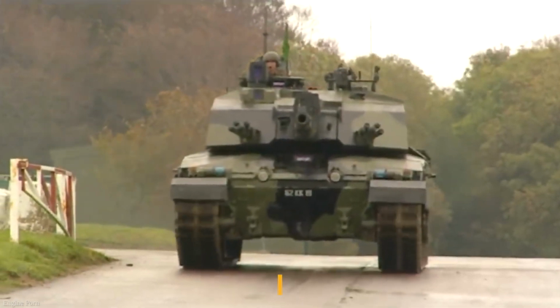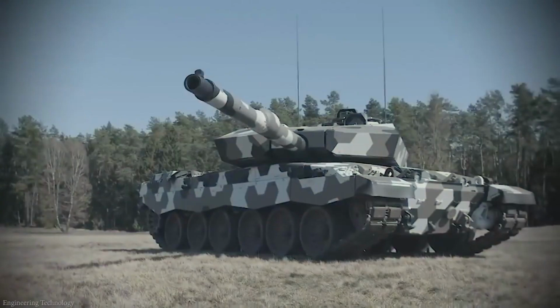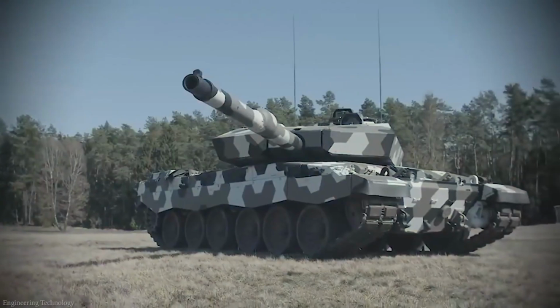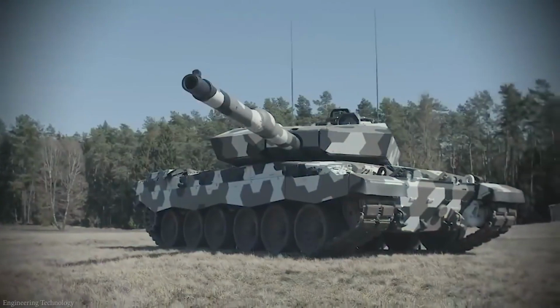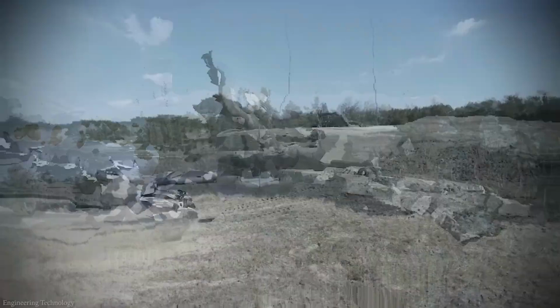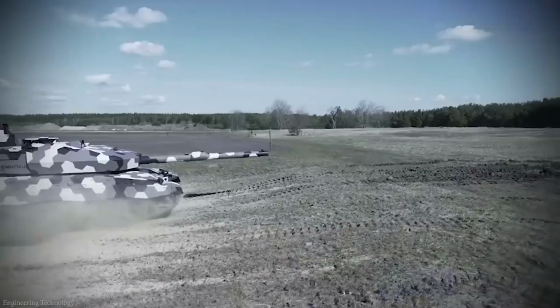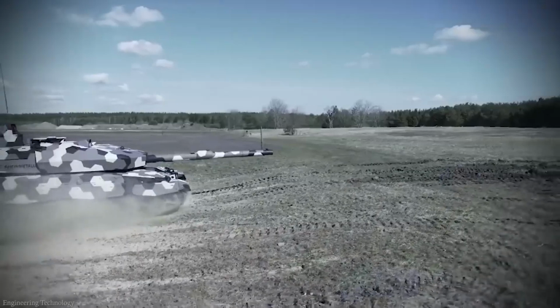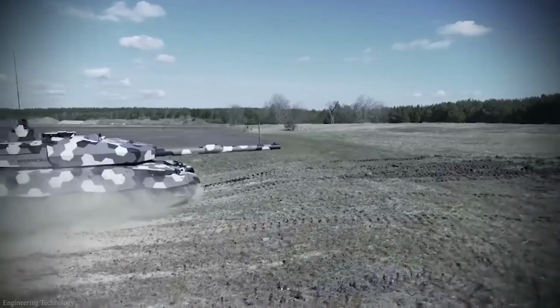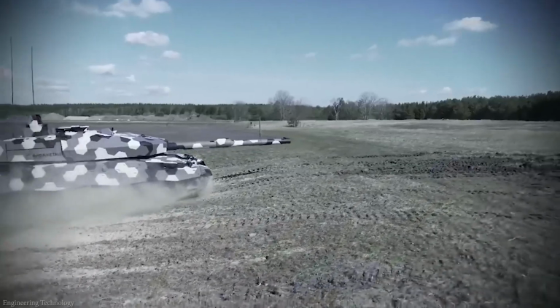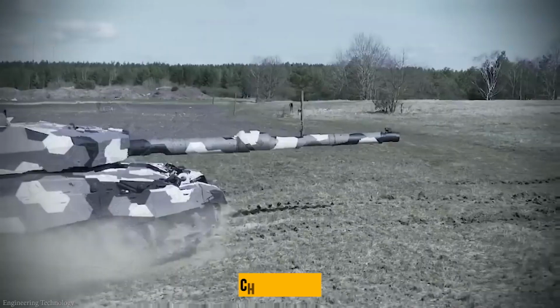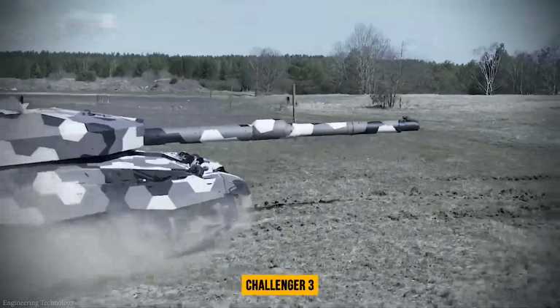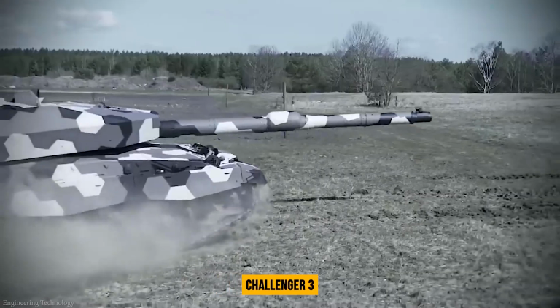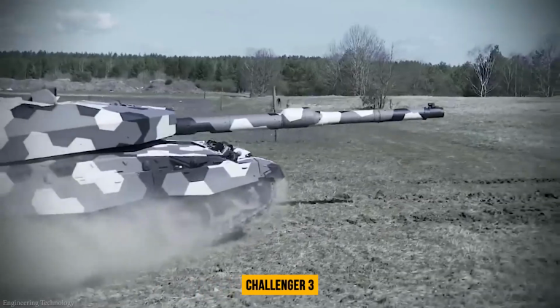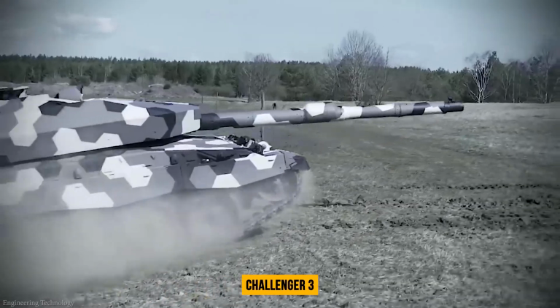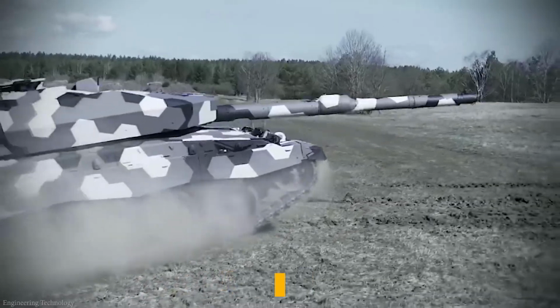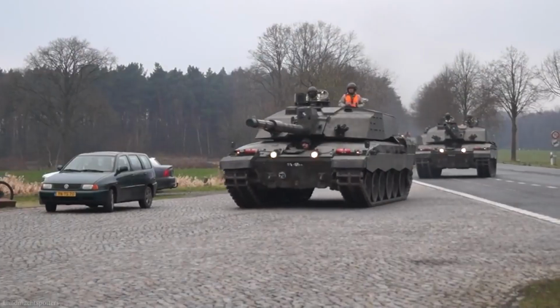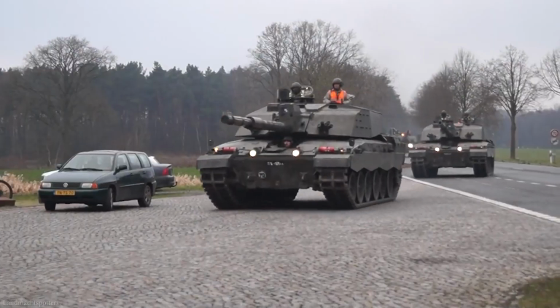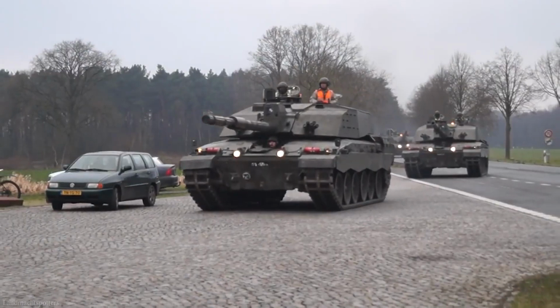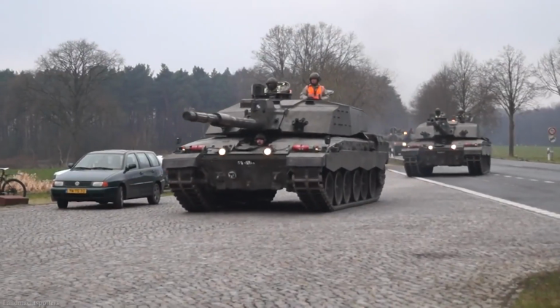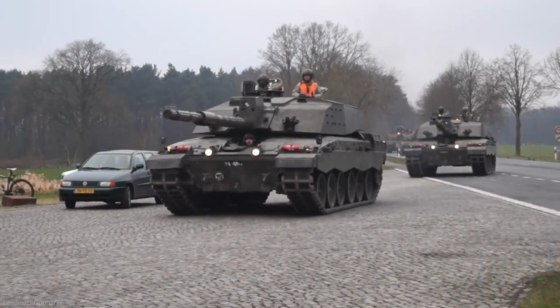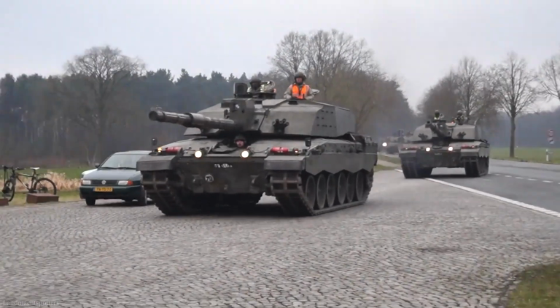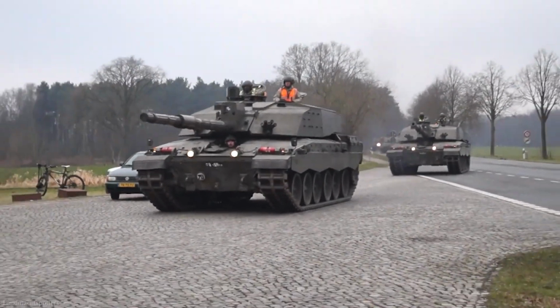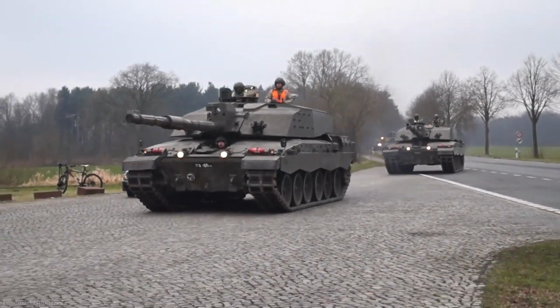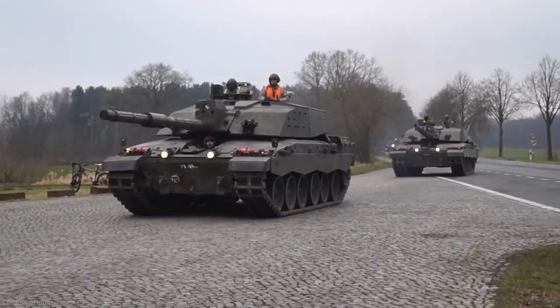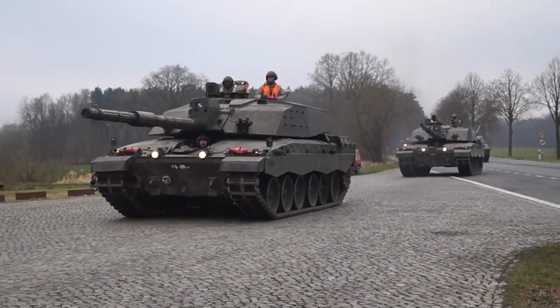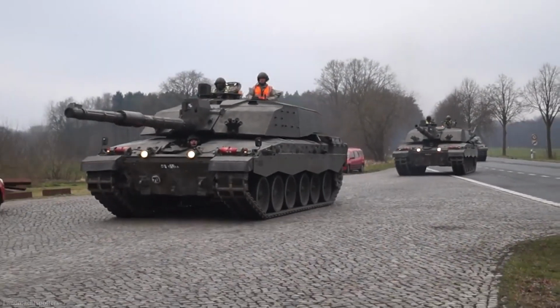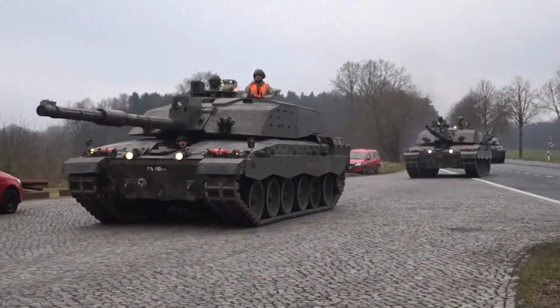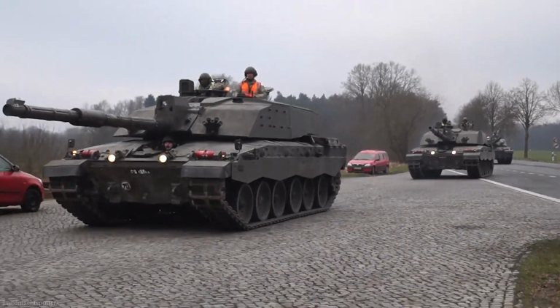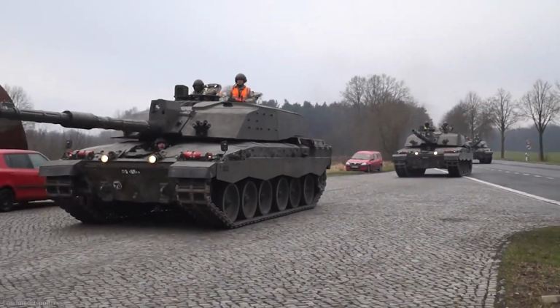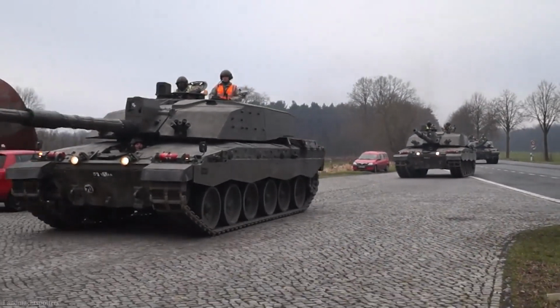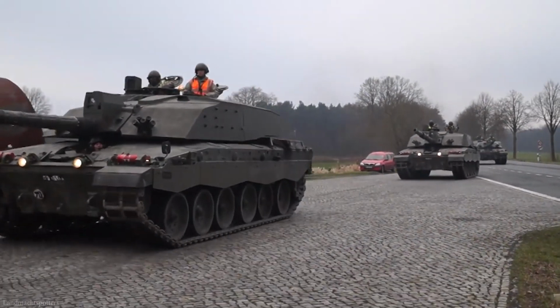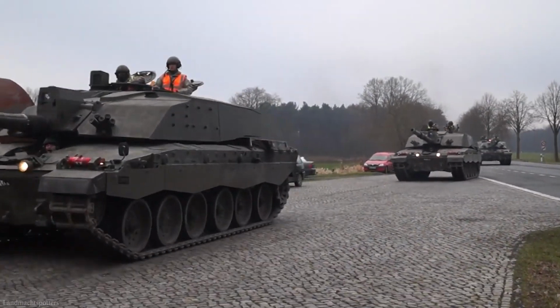In today's video, we'll go through the Challenger 3, brush up on the Challenger 2, and wait until the end for all the updates.